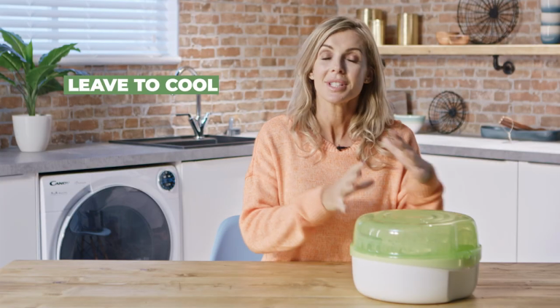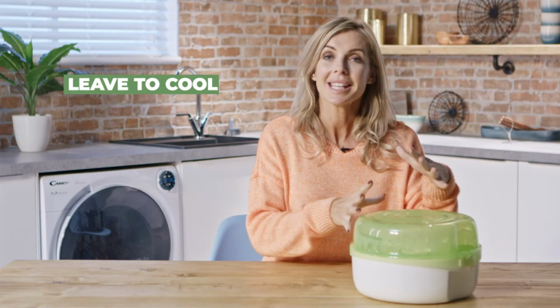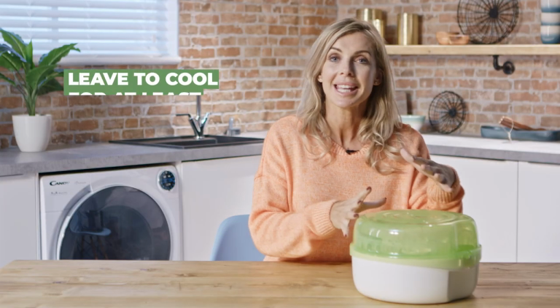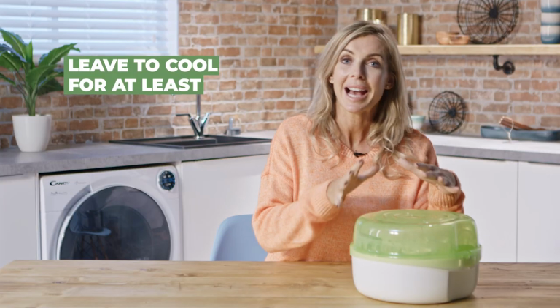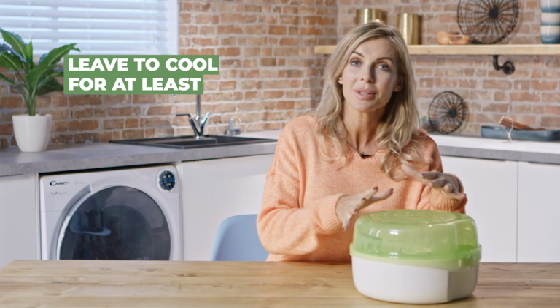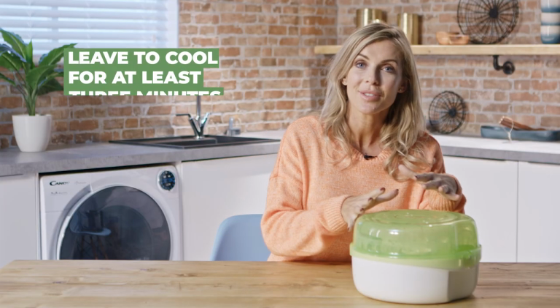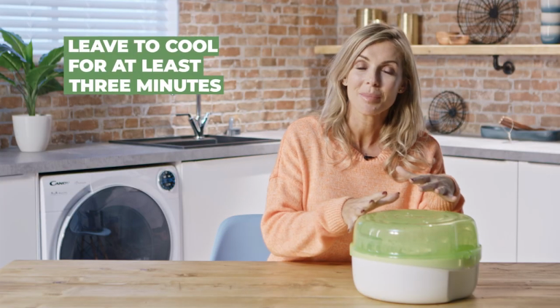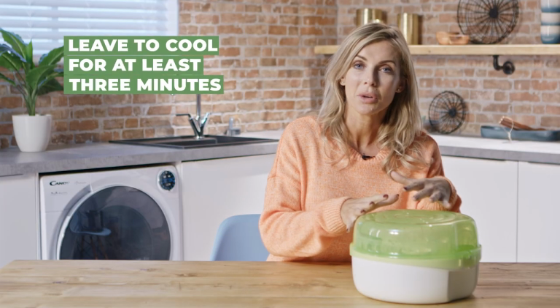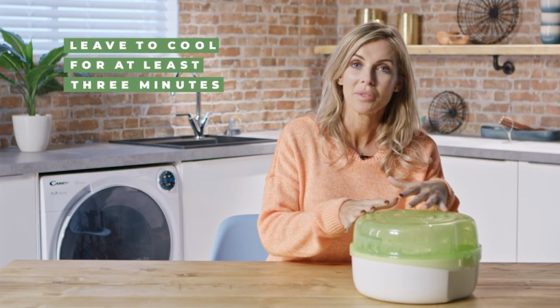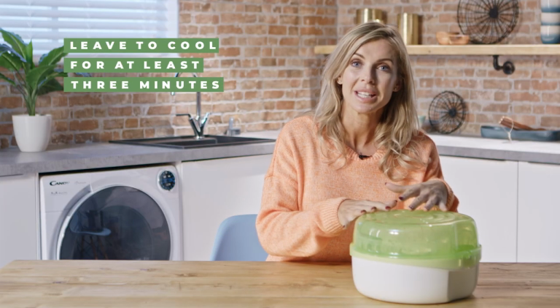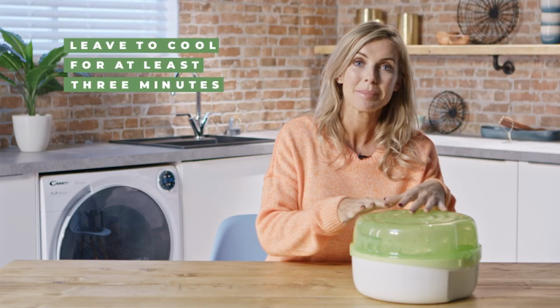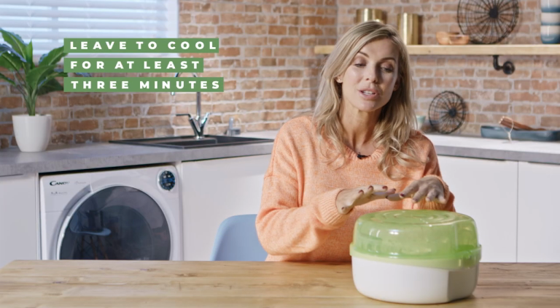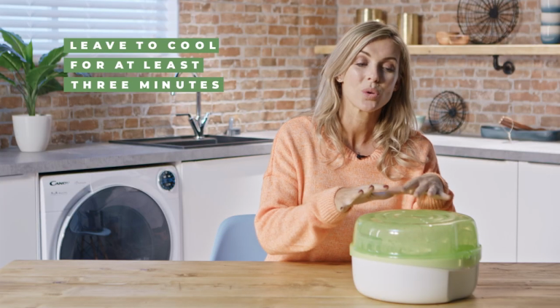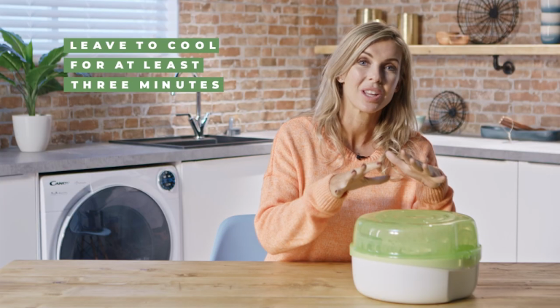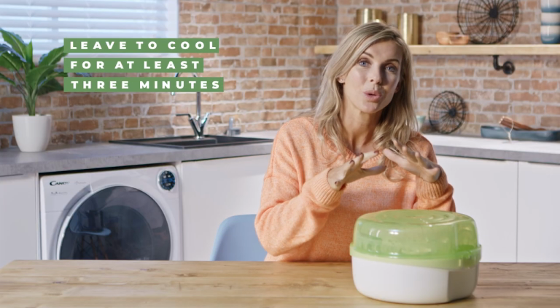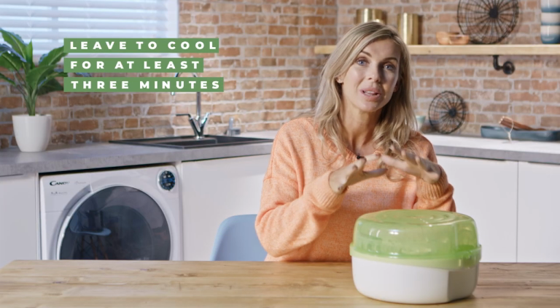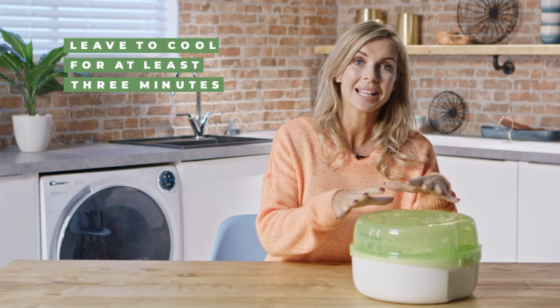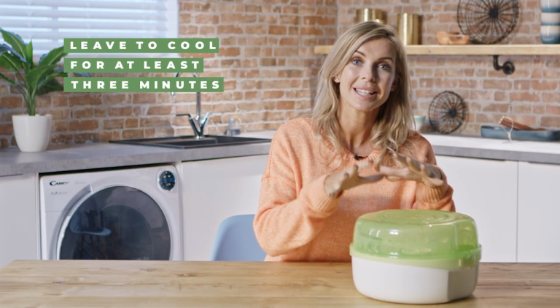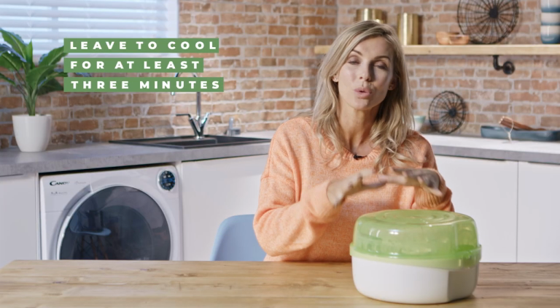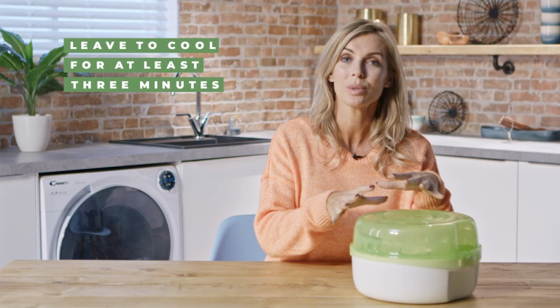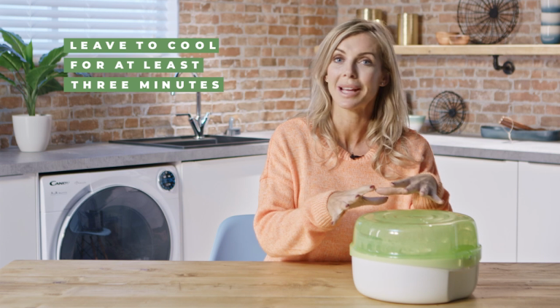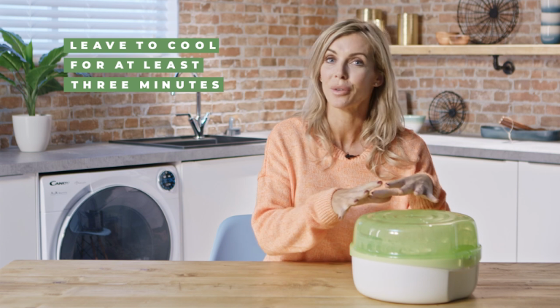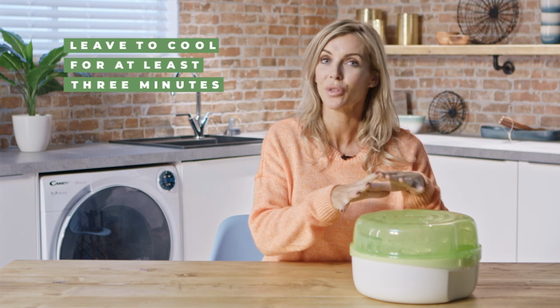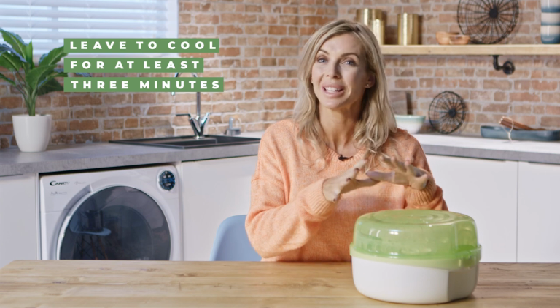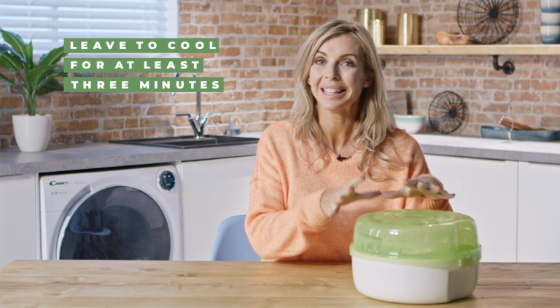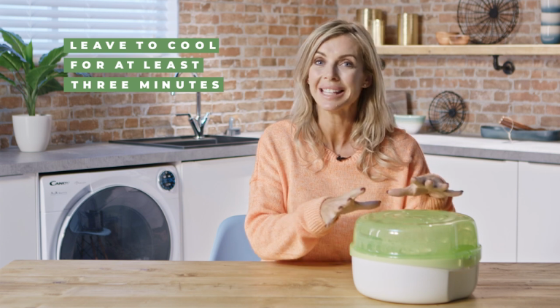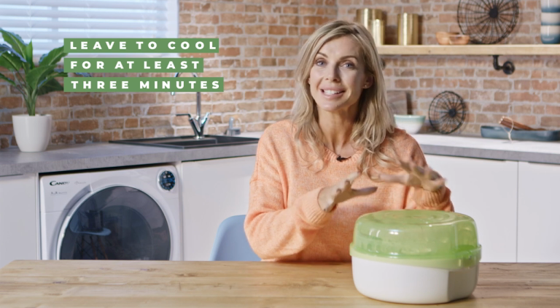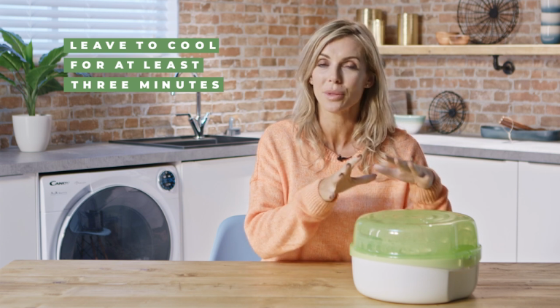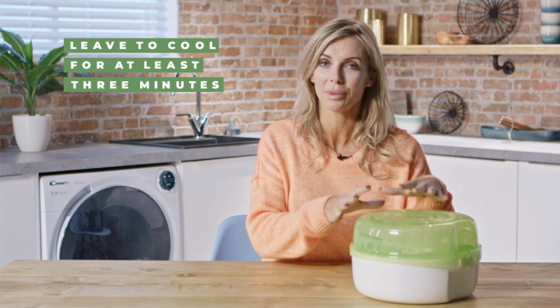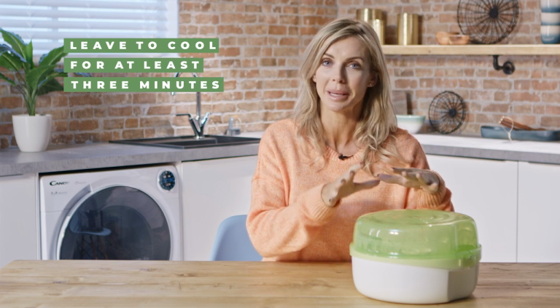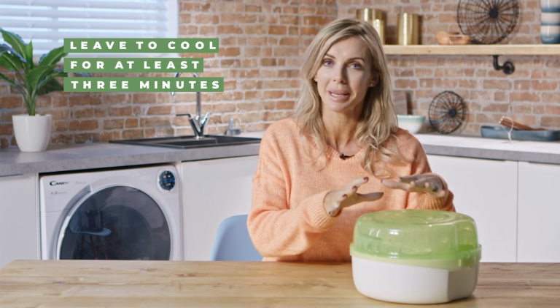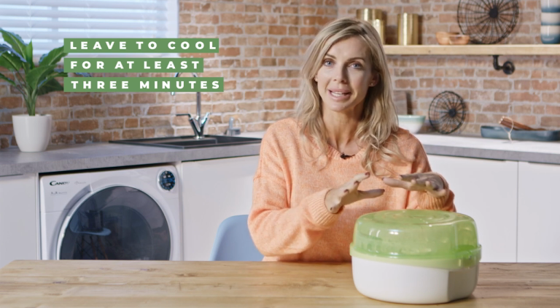Once you take it out of the microwave, make sure that you let it cool down for at least three minutes.